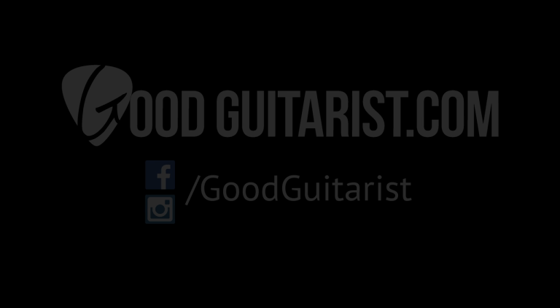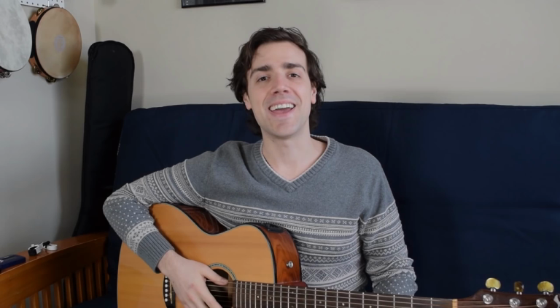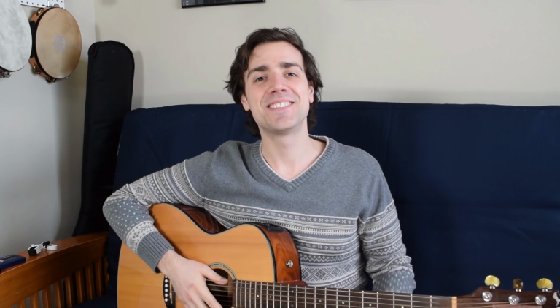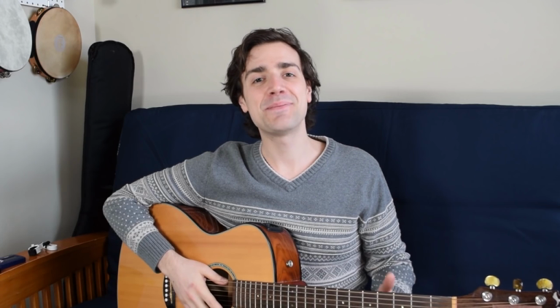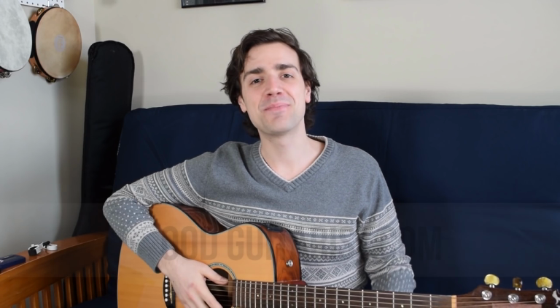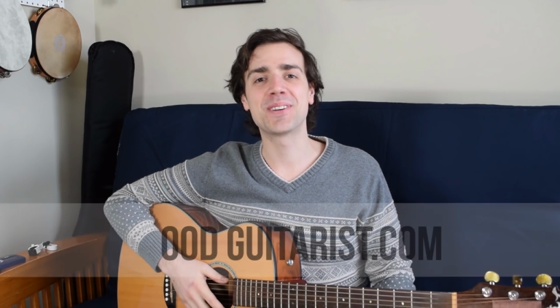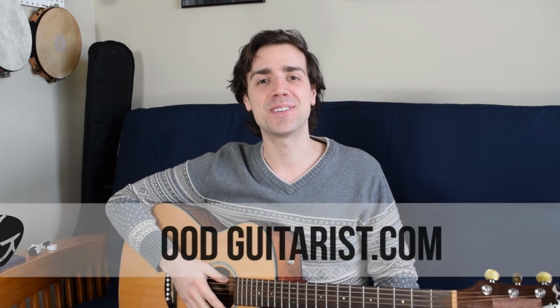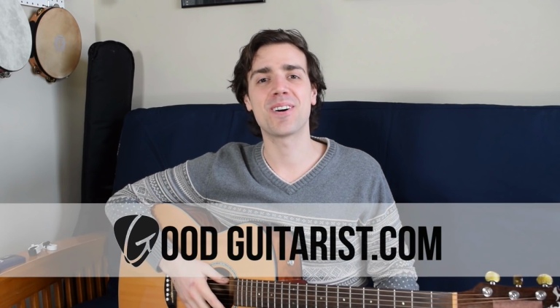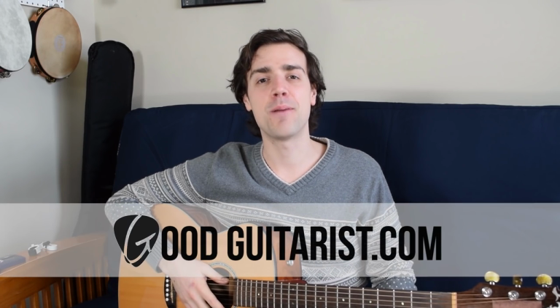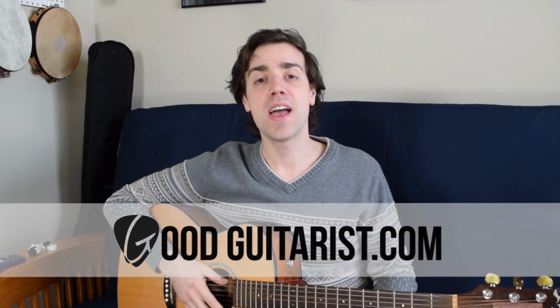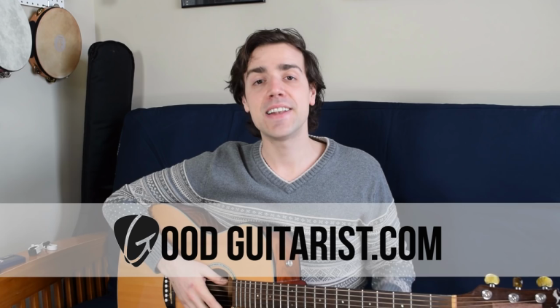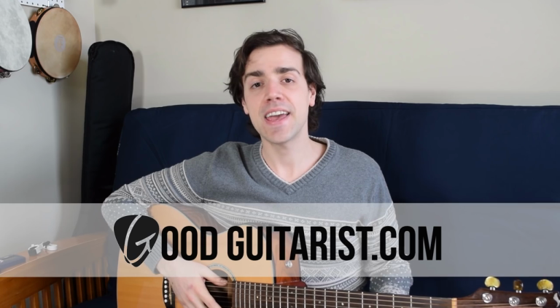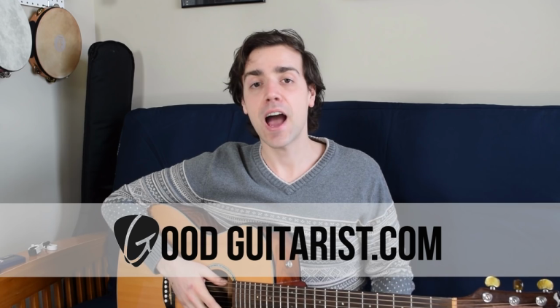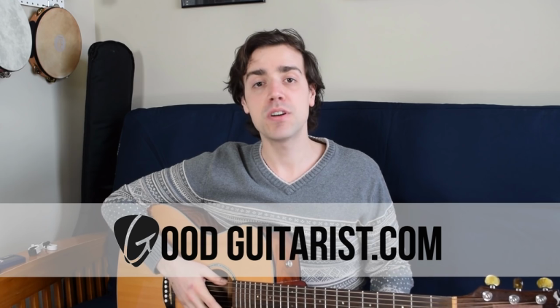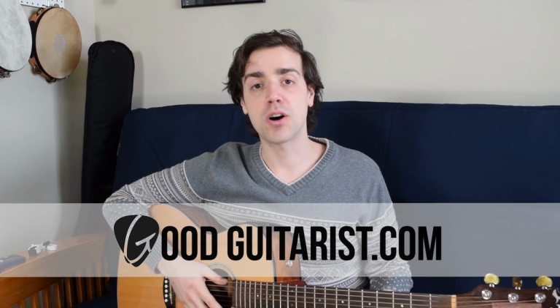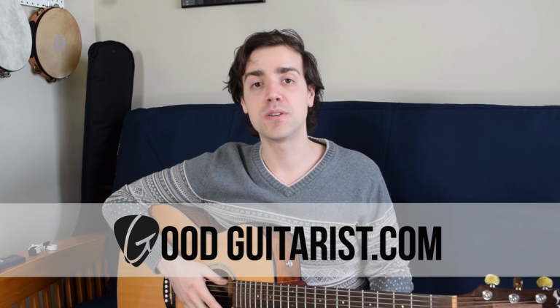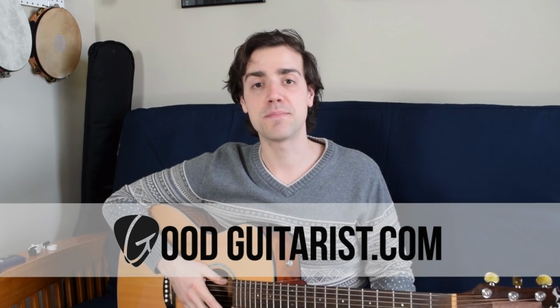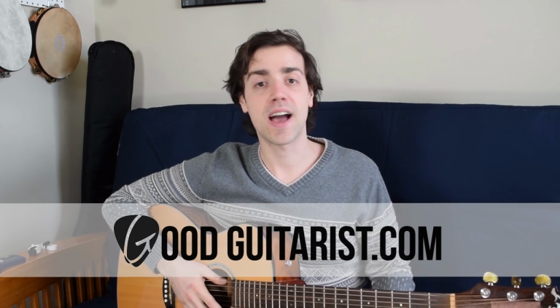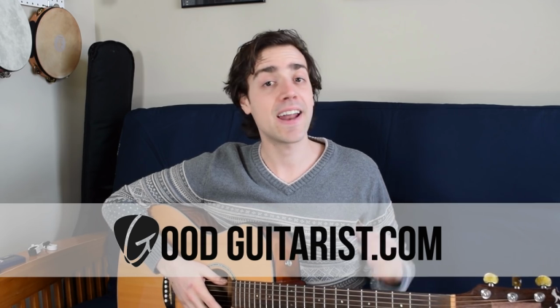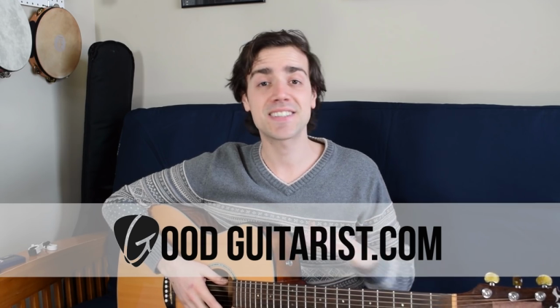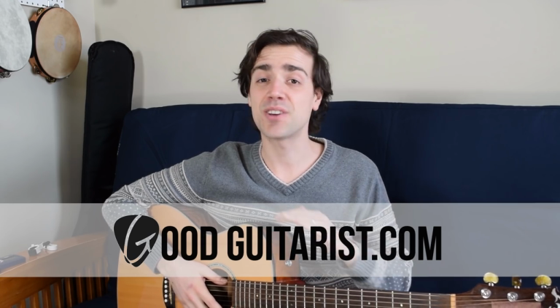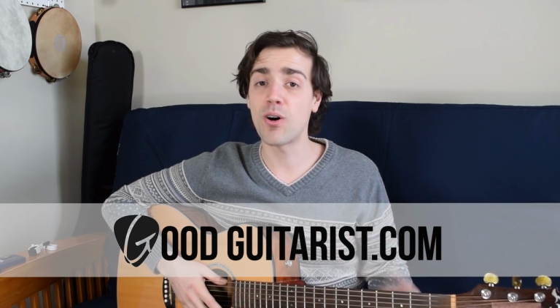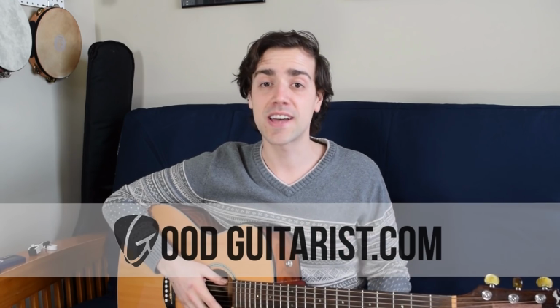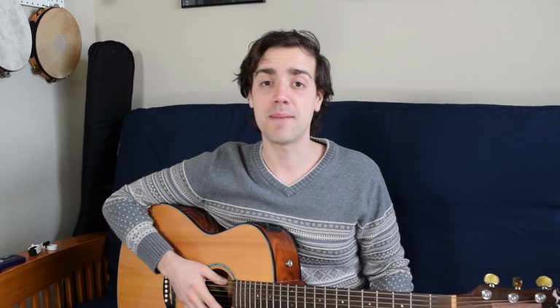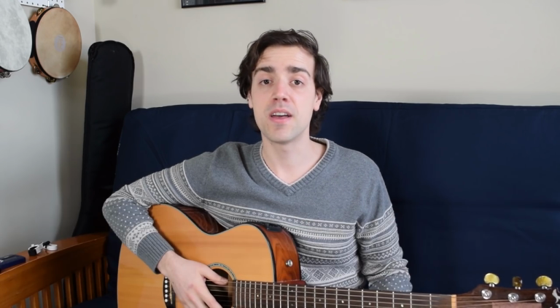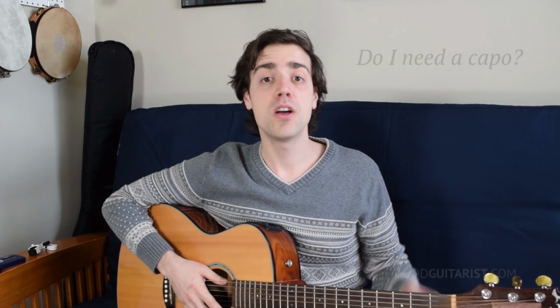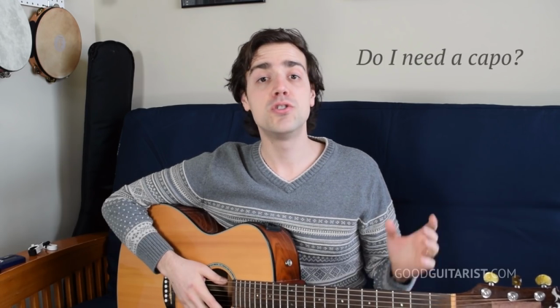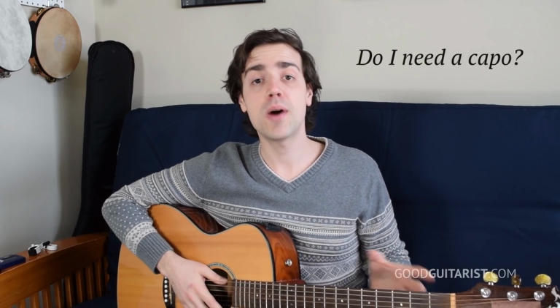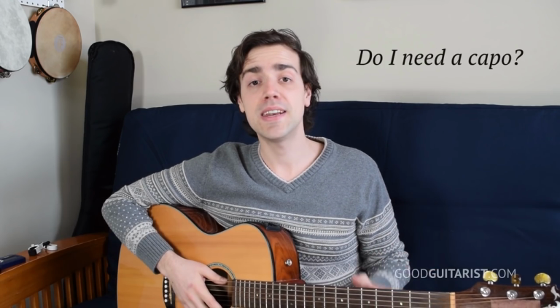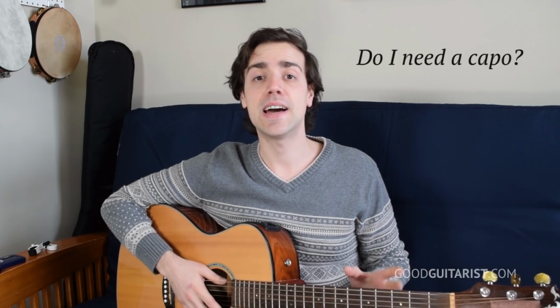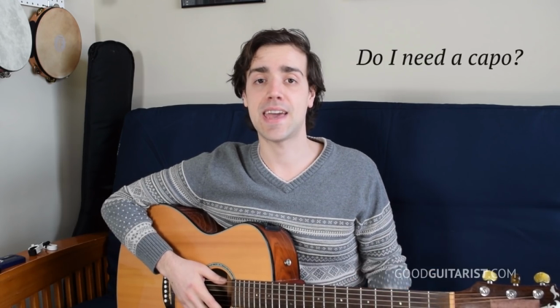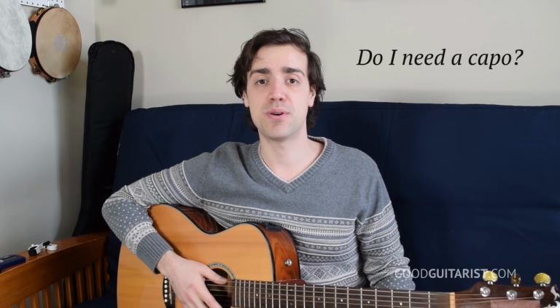Hey, it's James here from GoodGuitarist.com, and today I want to talk about something I get asked all the time: do I need a capo?